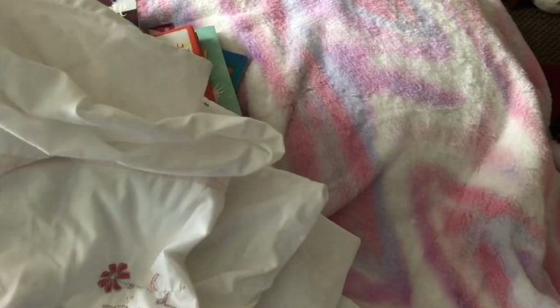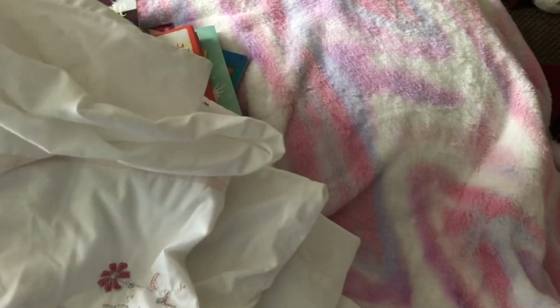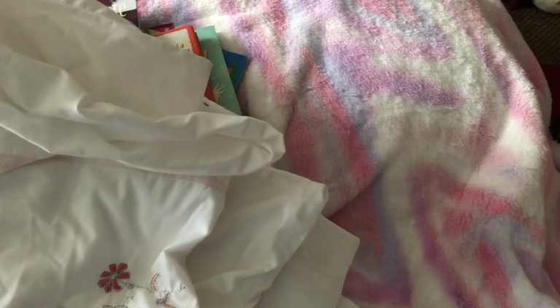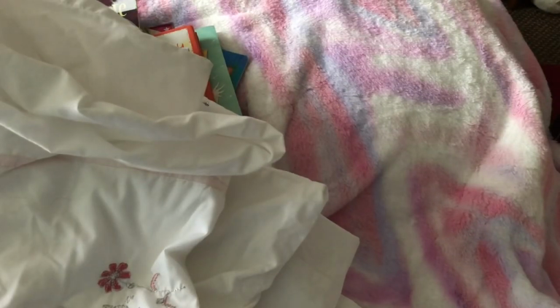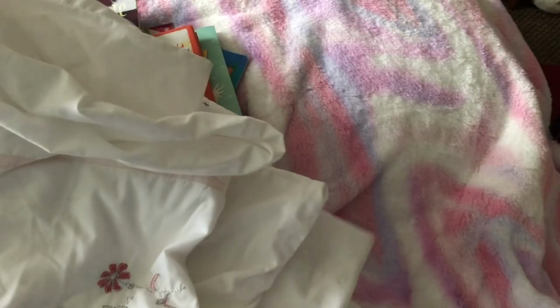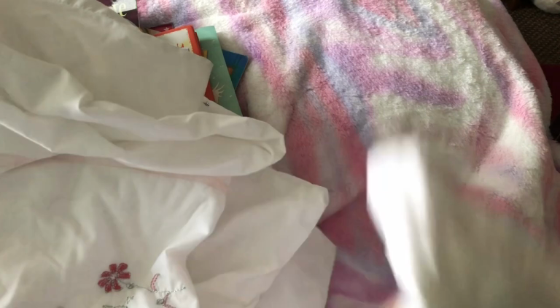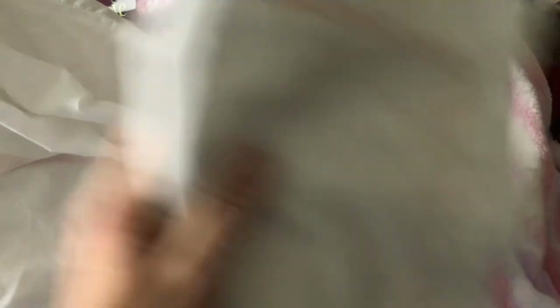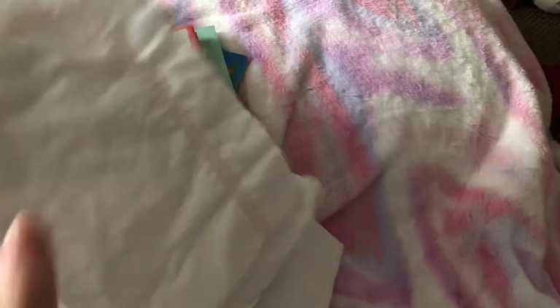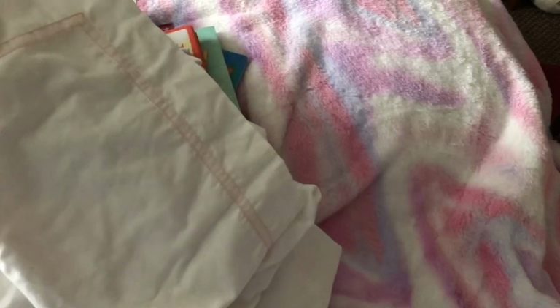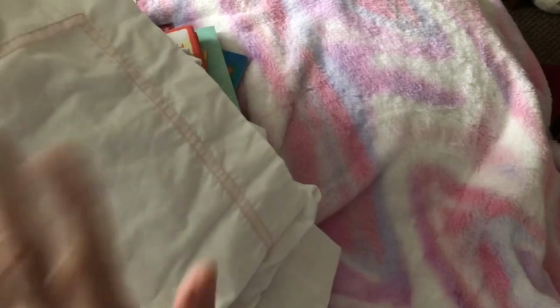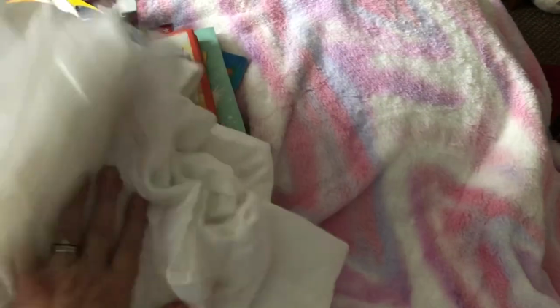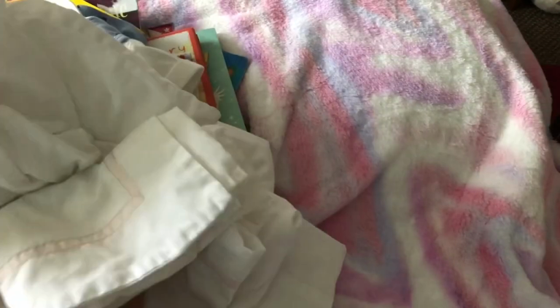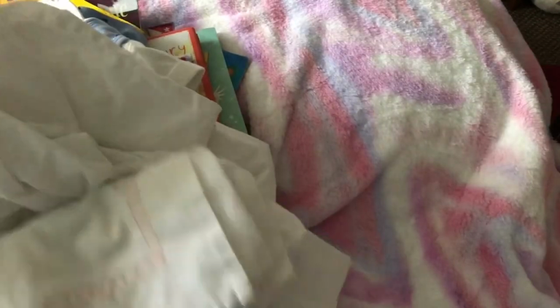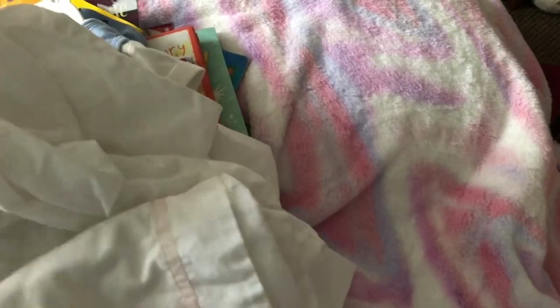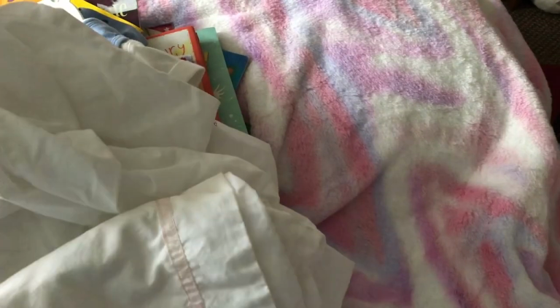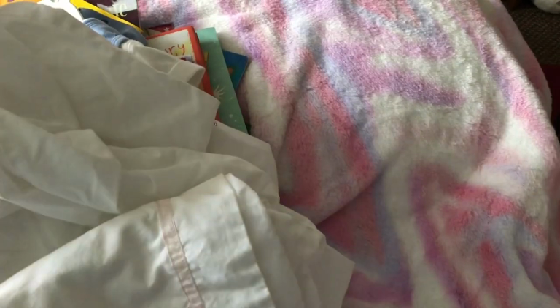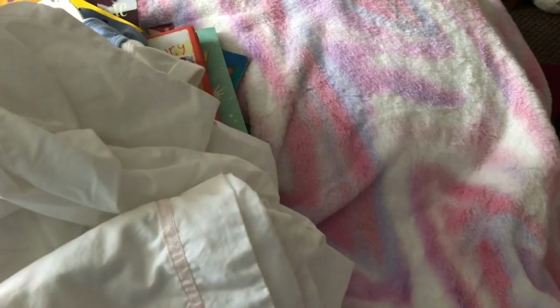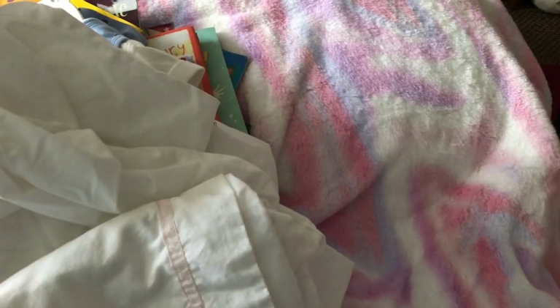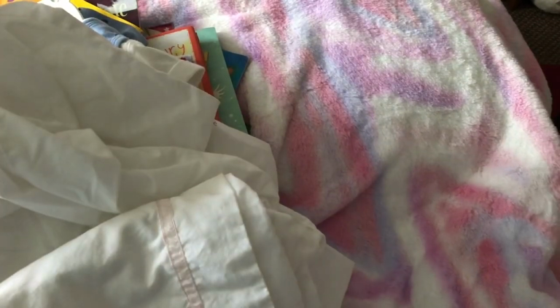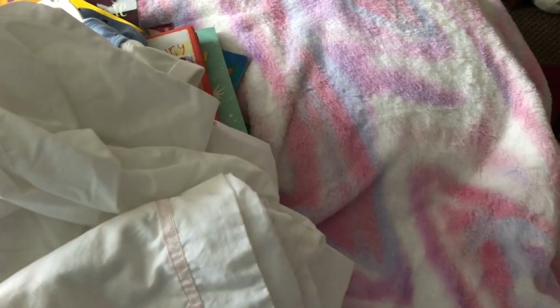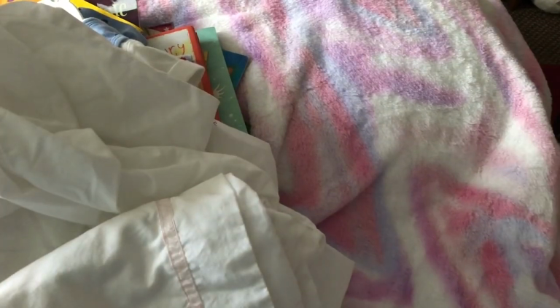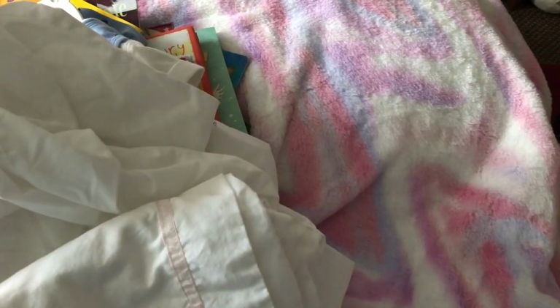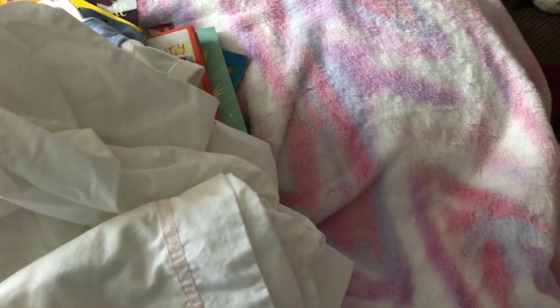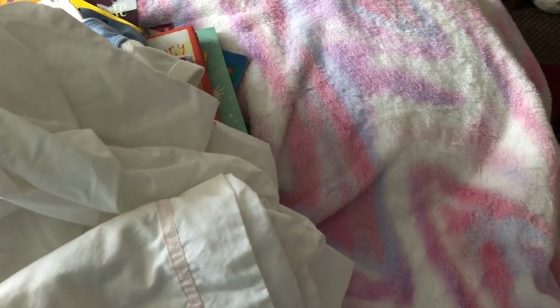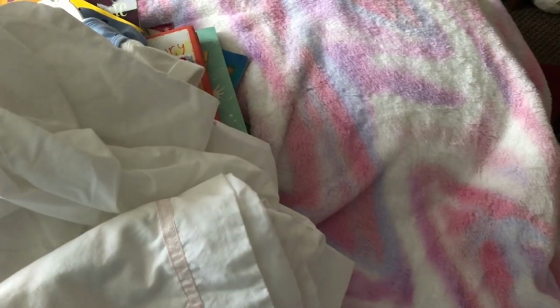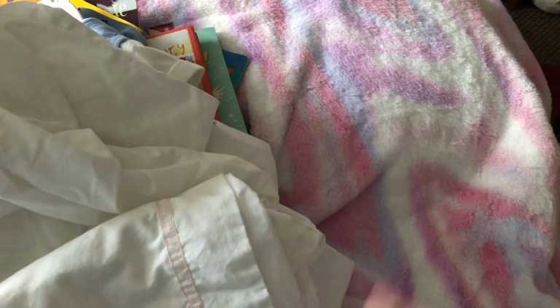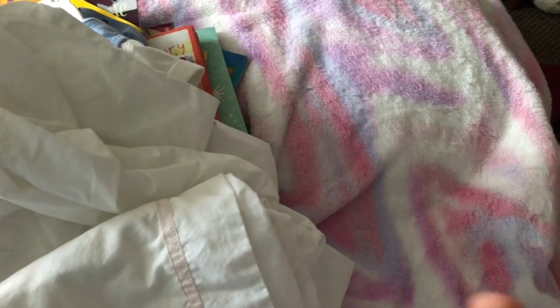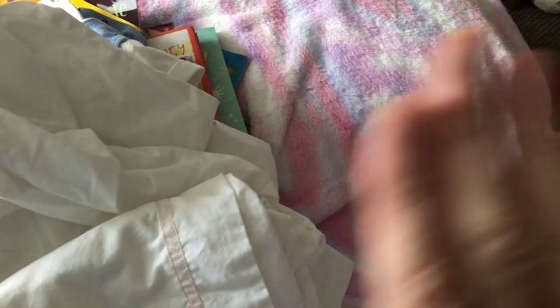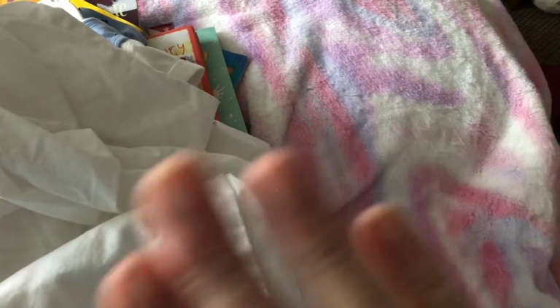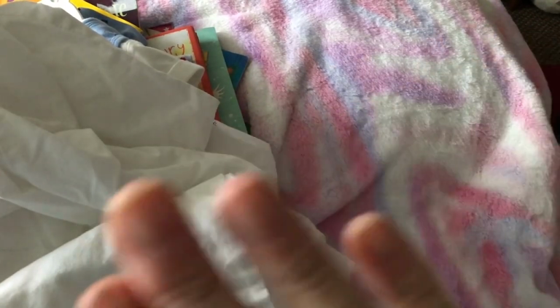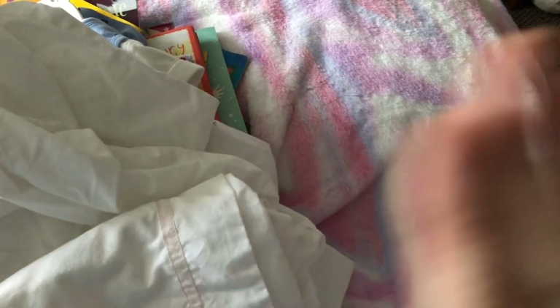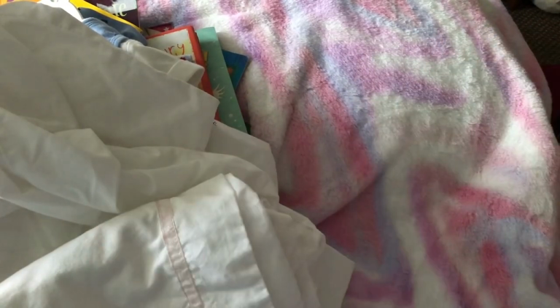So yeah, that was my haul. I hope you enjoyed that — thank you for watching, bye for now!